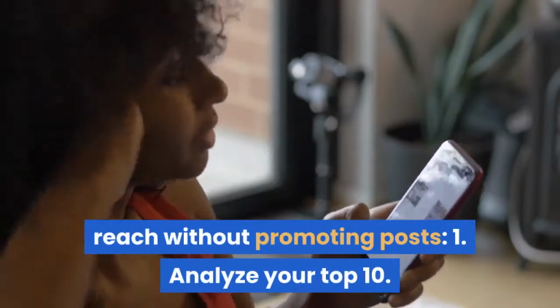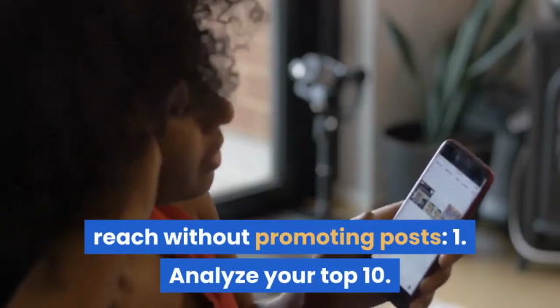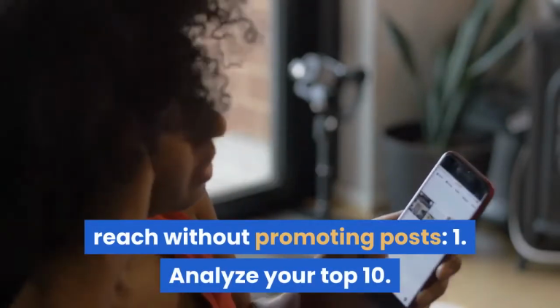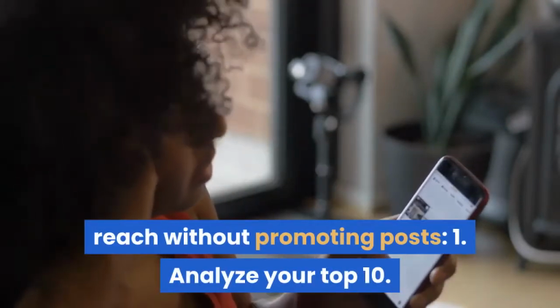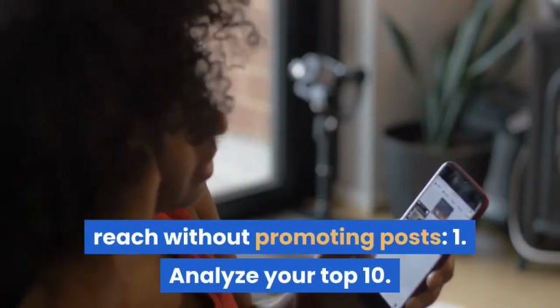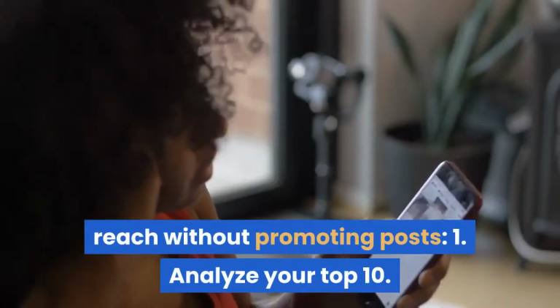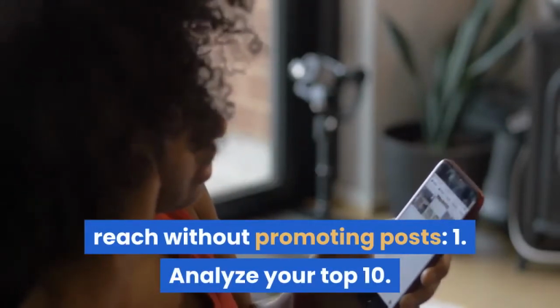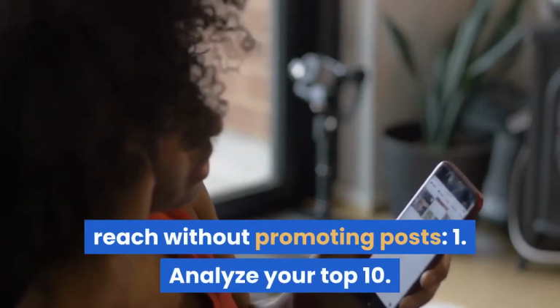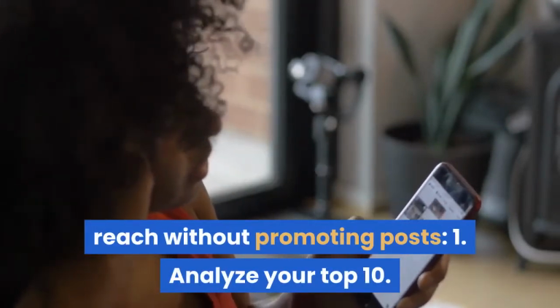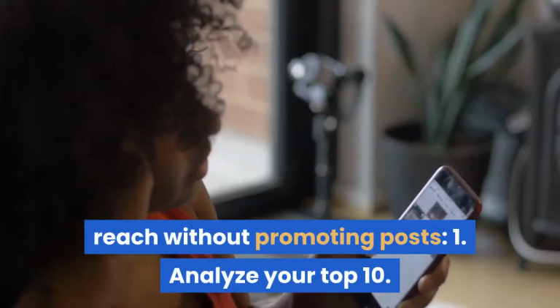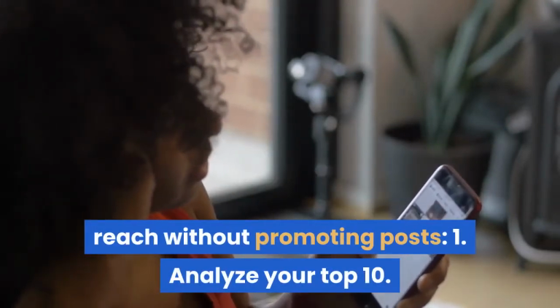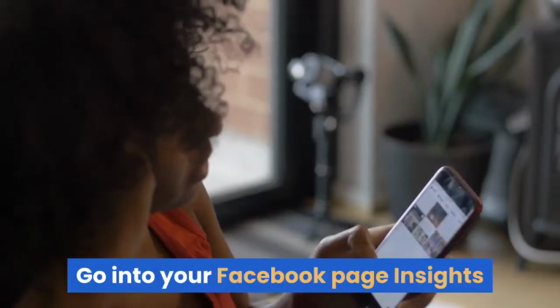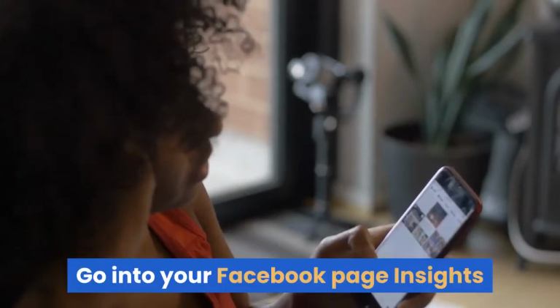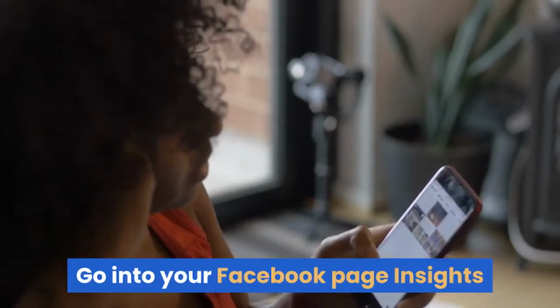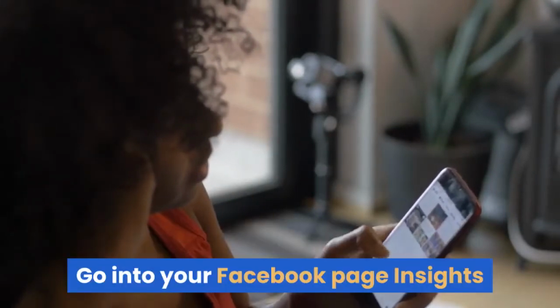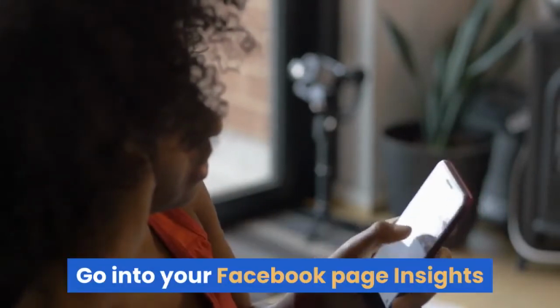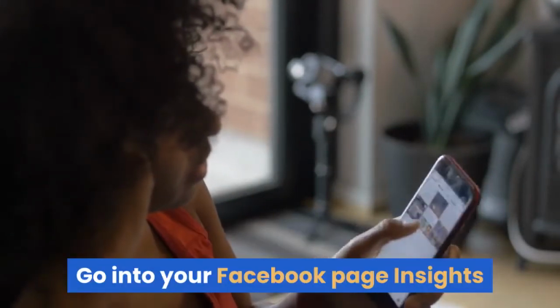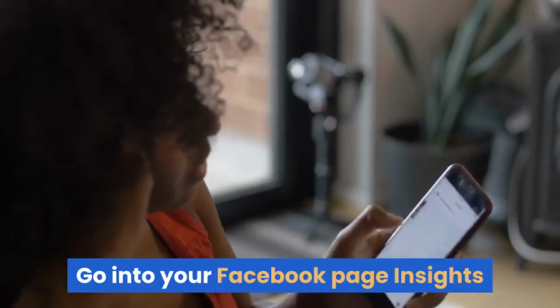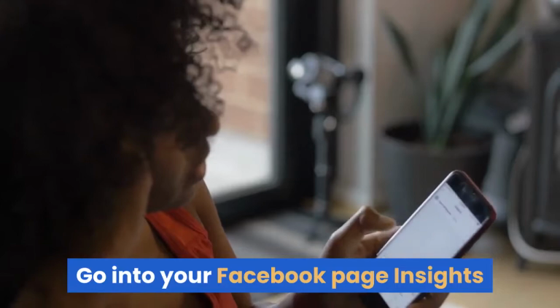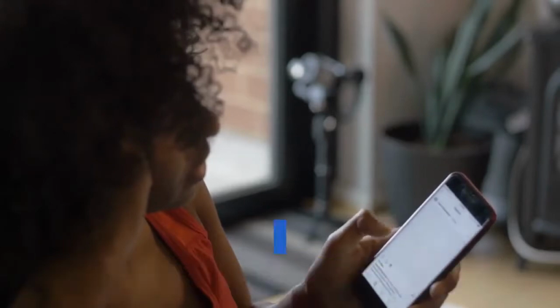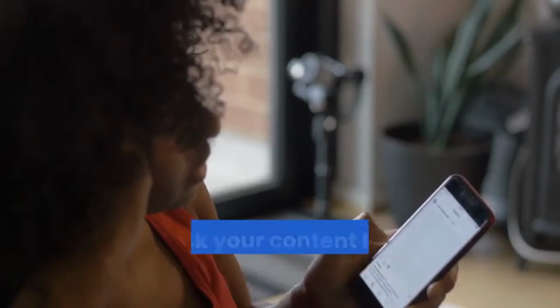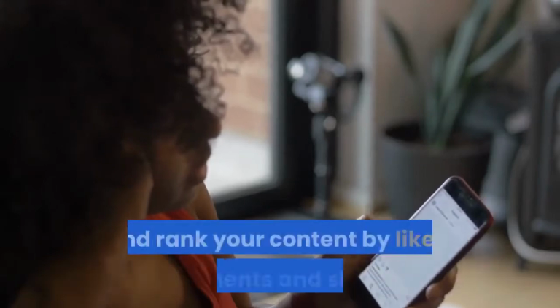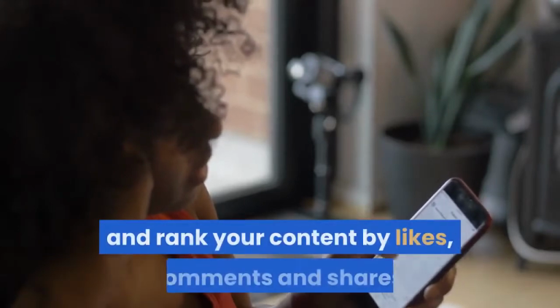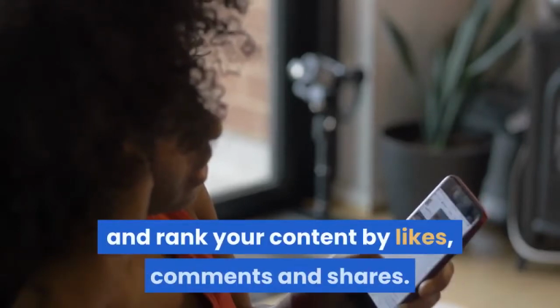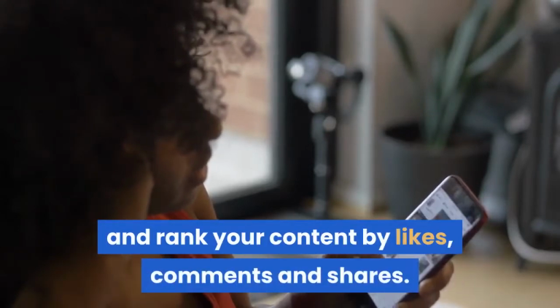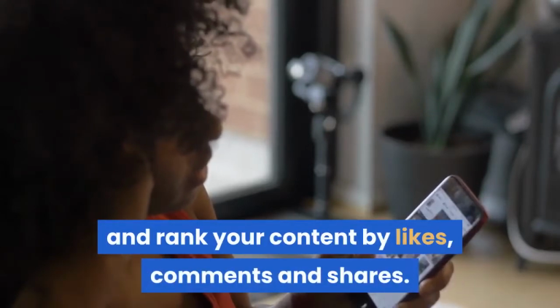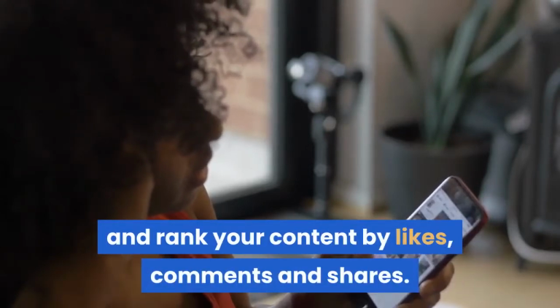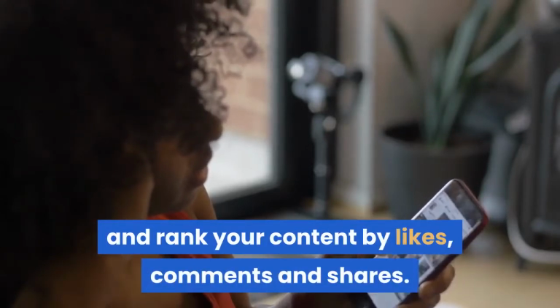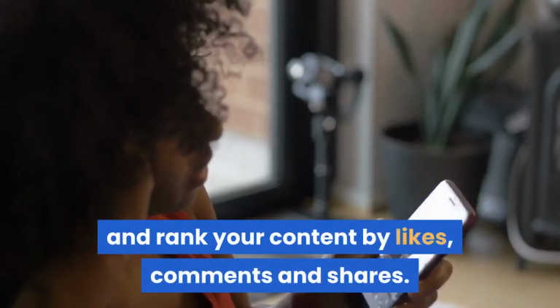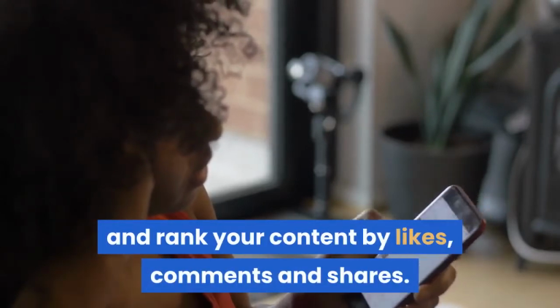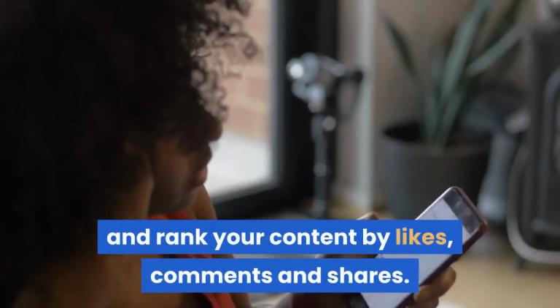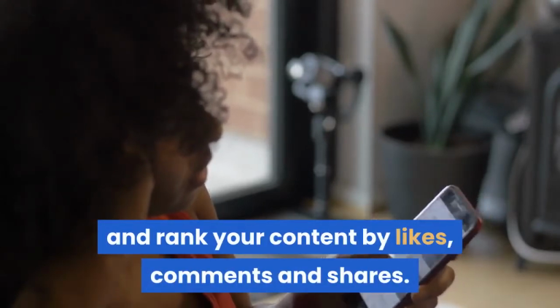1. Analyze your top 10. Go into your Facebook page insights and rank your content by likes, comments, and shares.